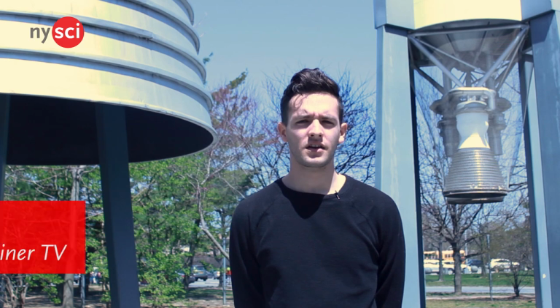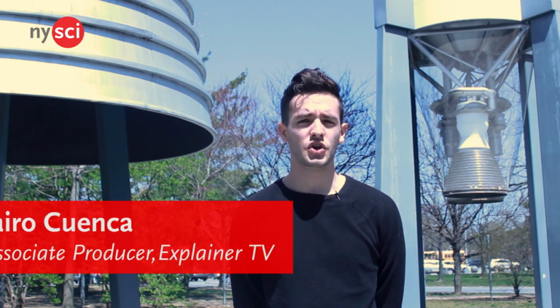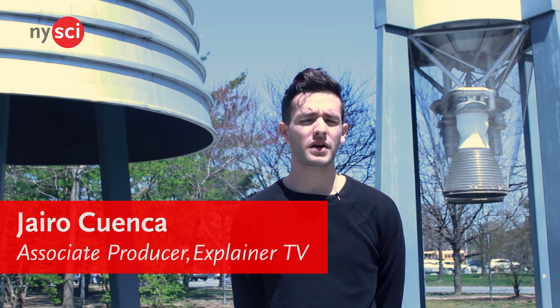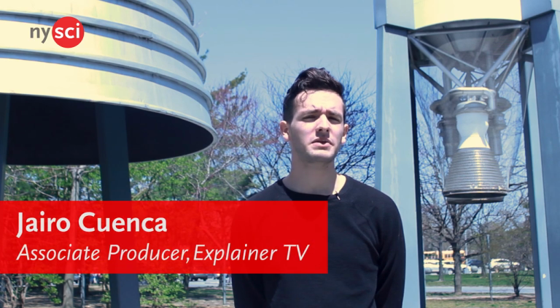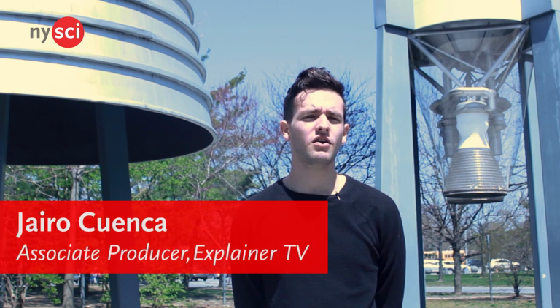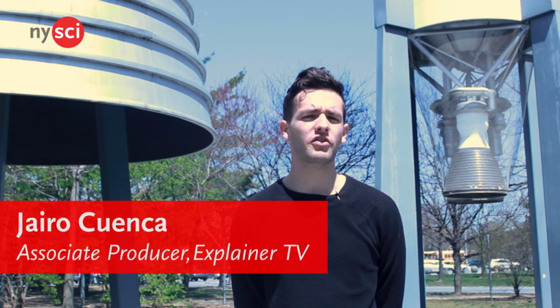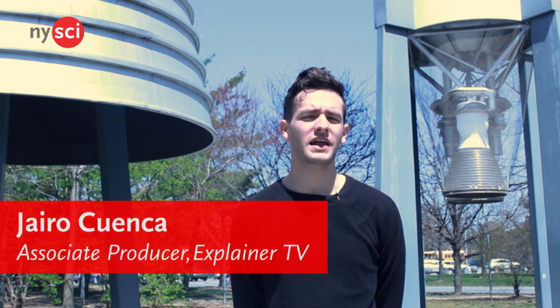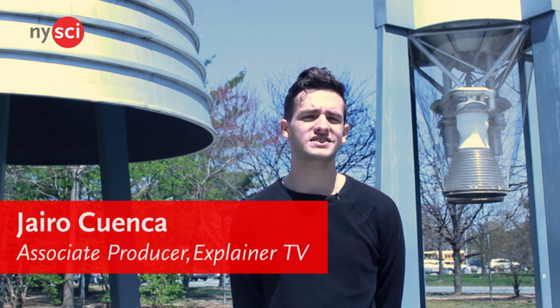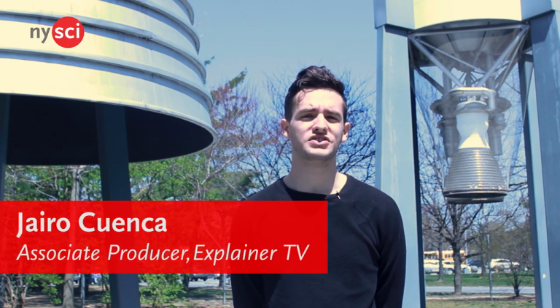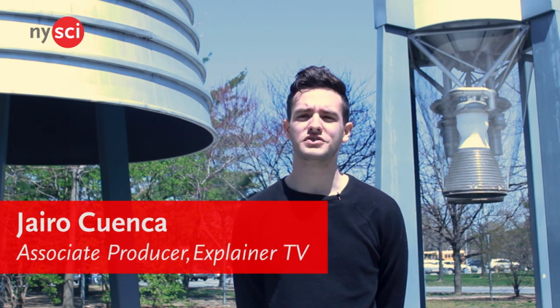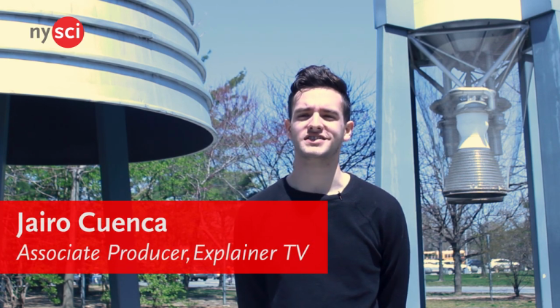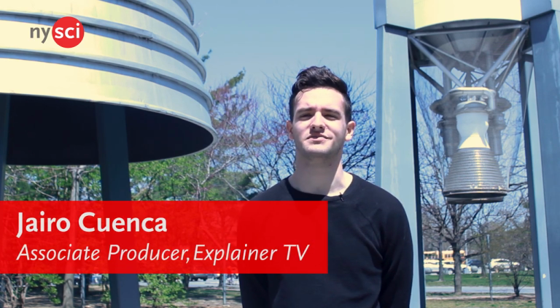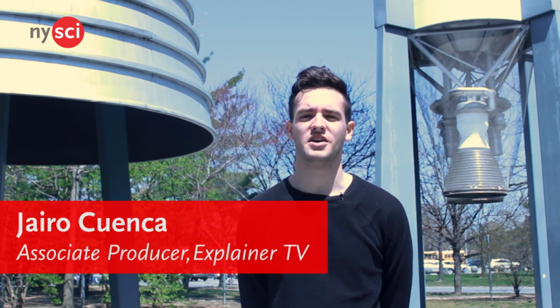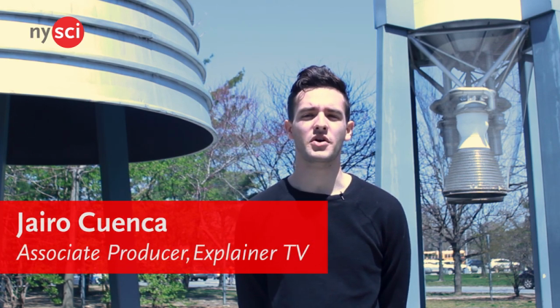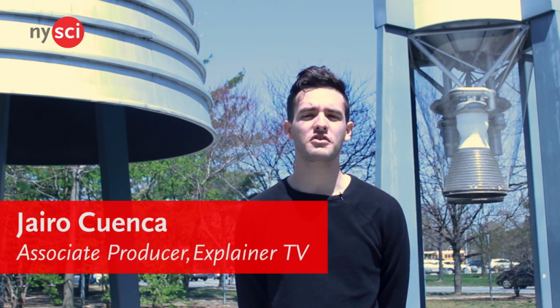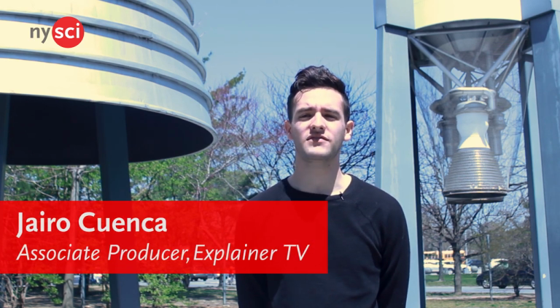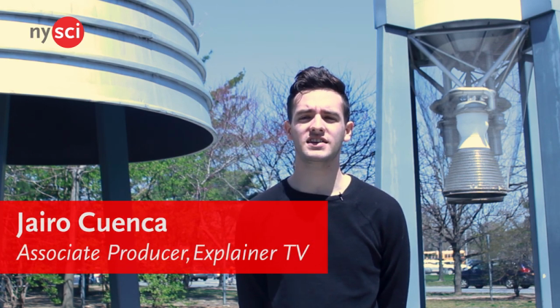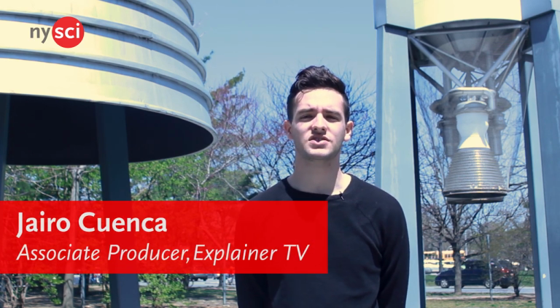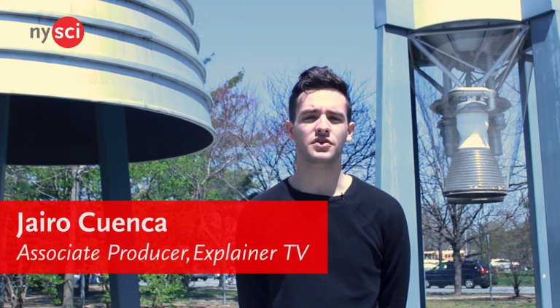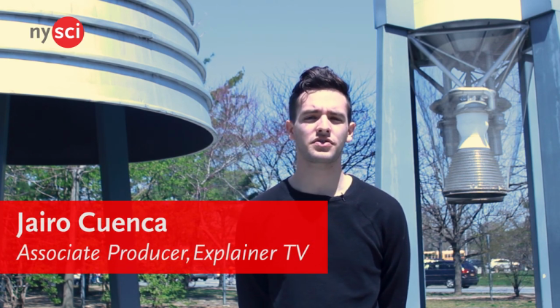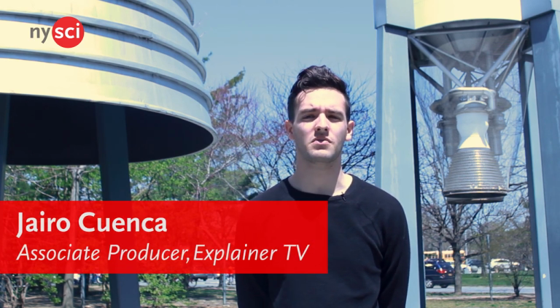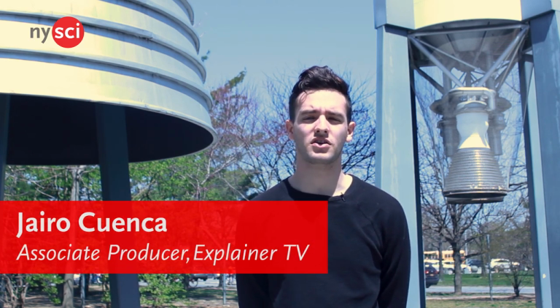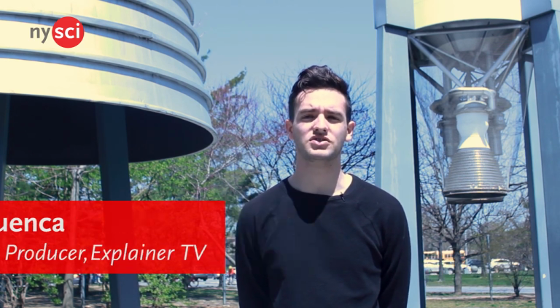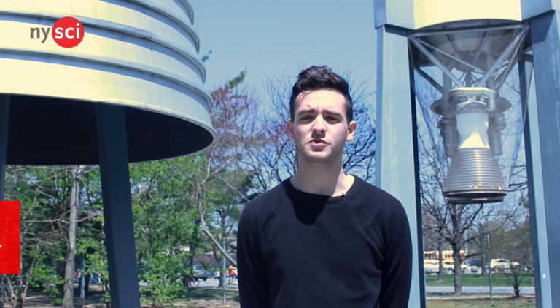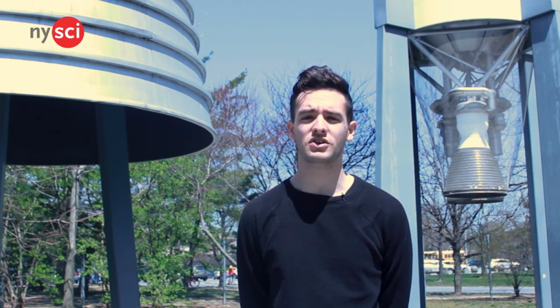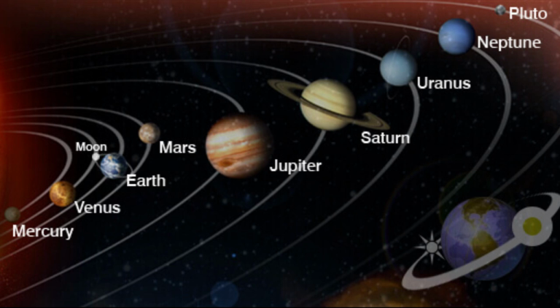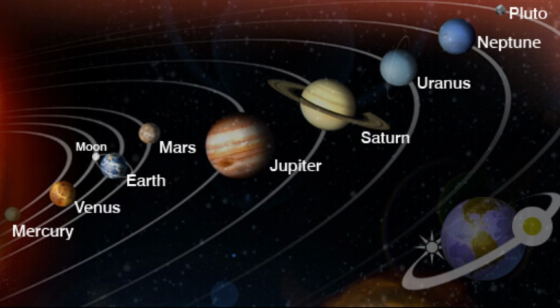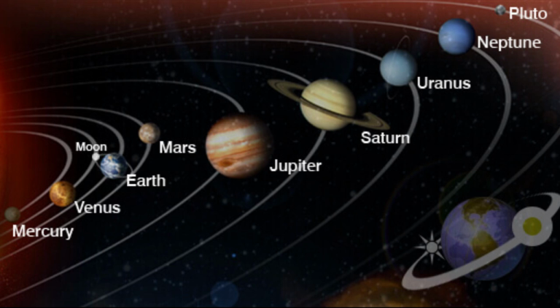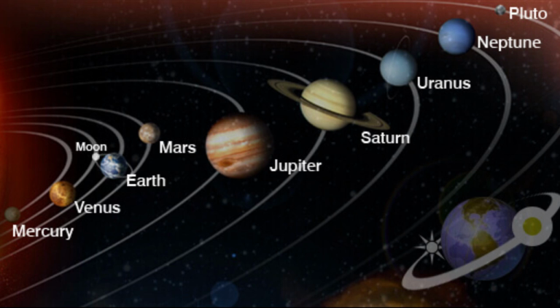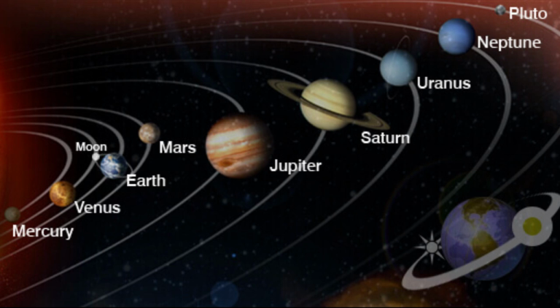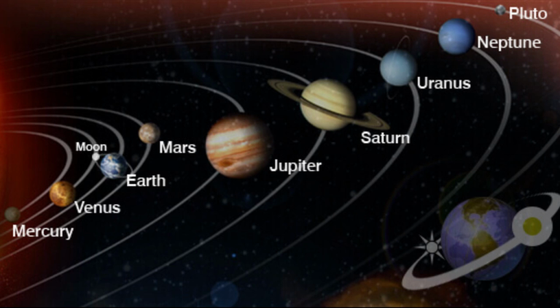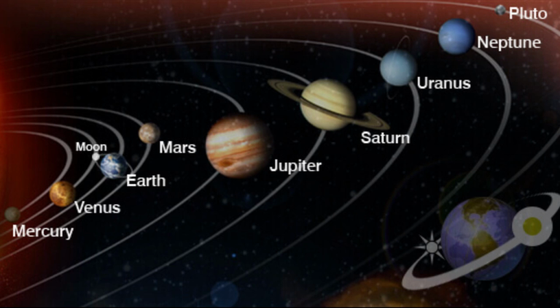So you probably know all the planets in our solar system: Mercury, Venus, Earth, Mars, Jupiter, Saturn, Uranus, and Neptune.